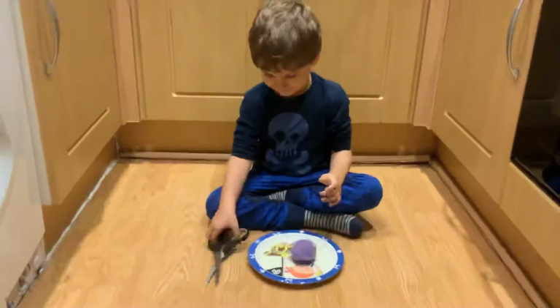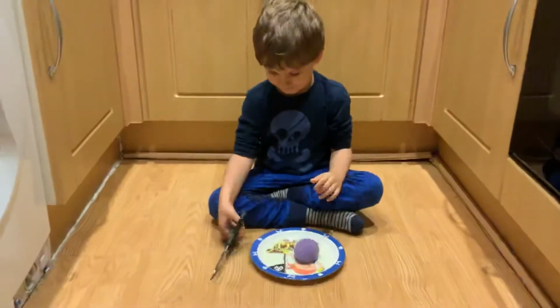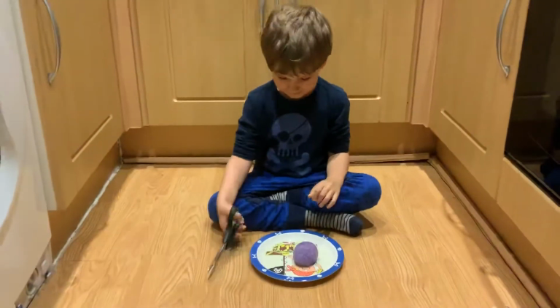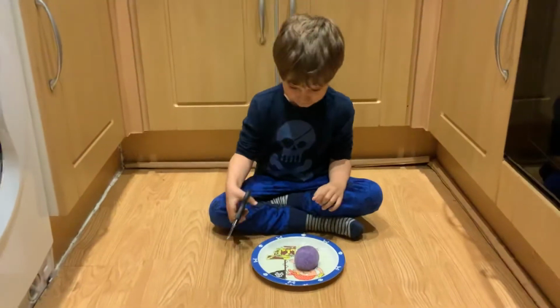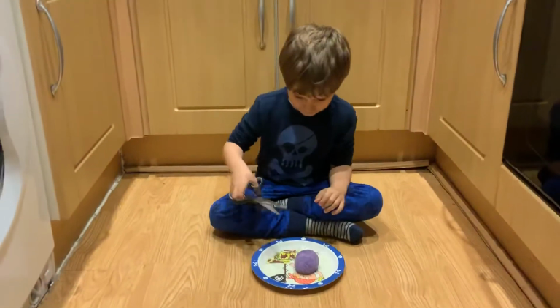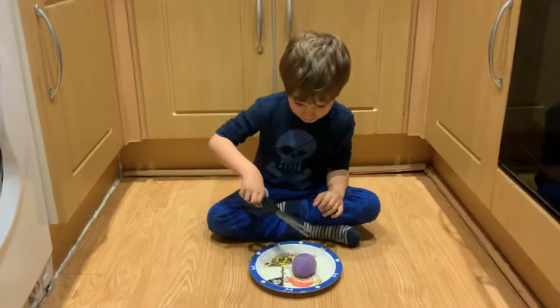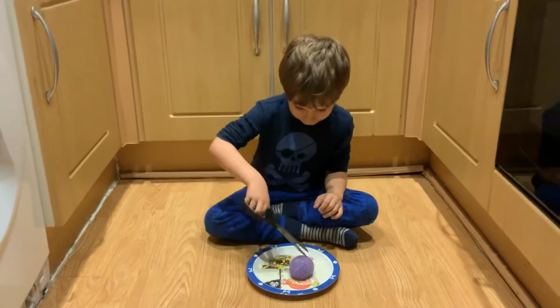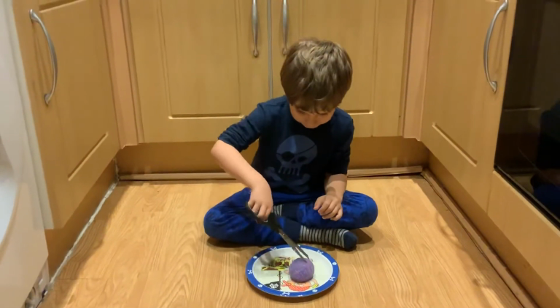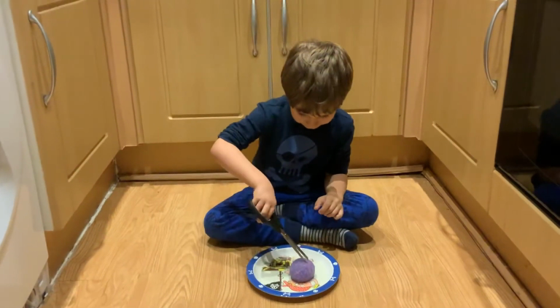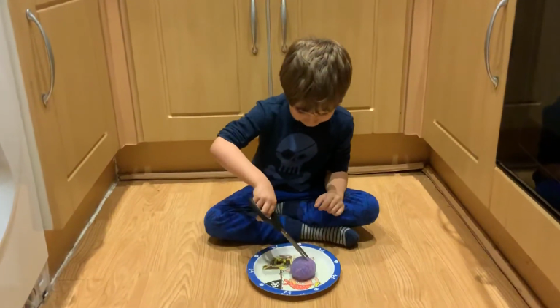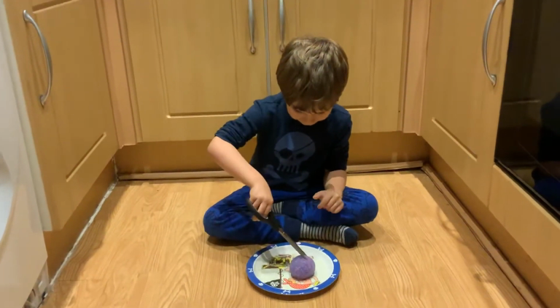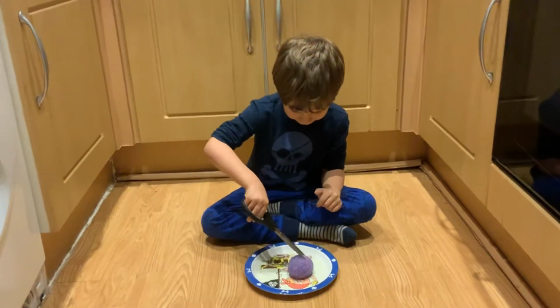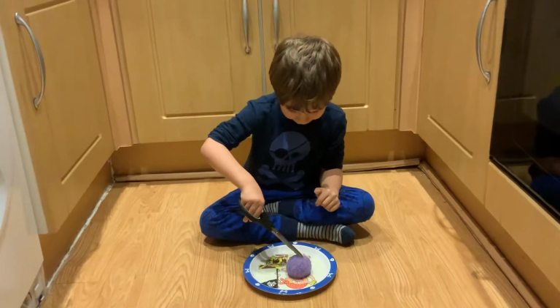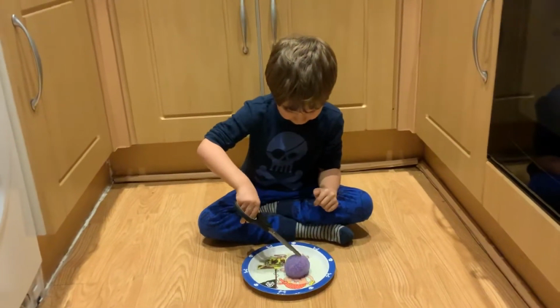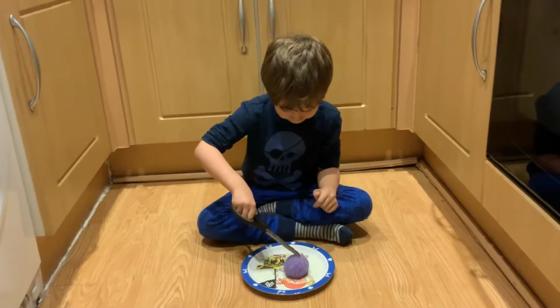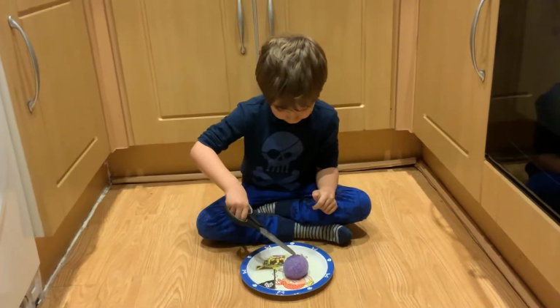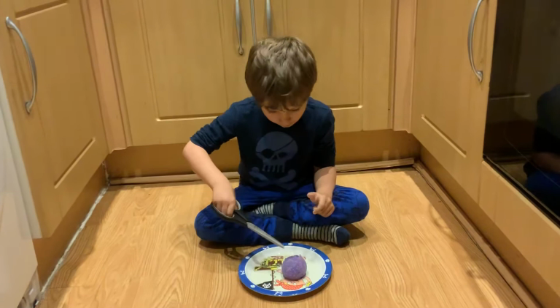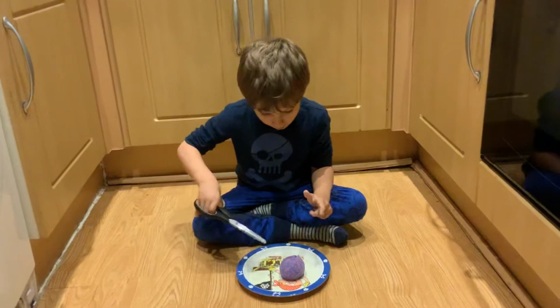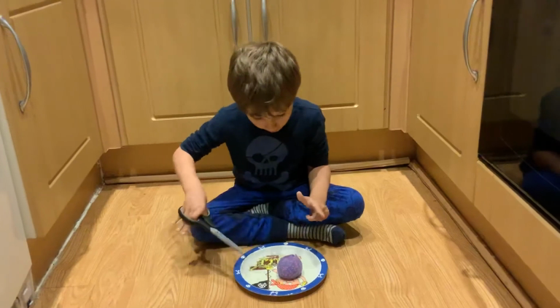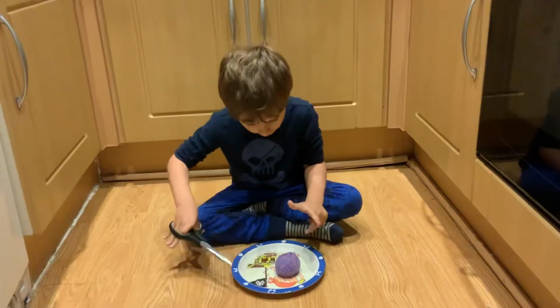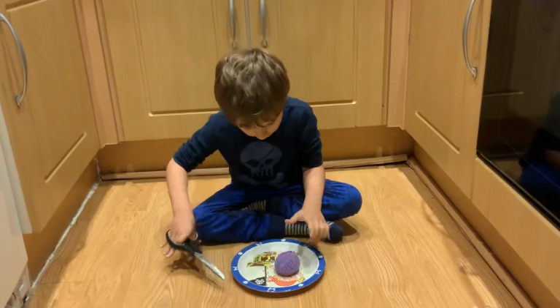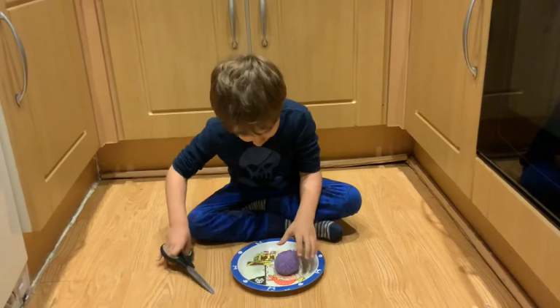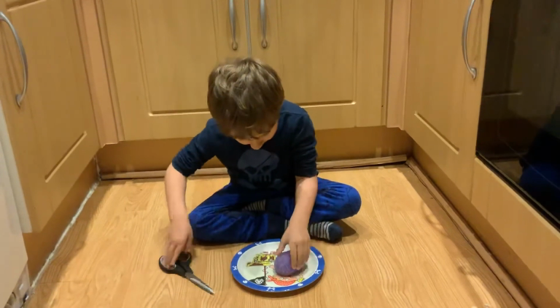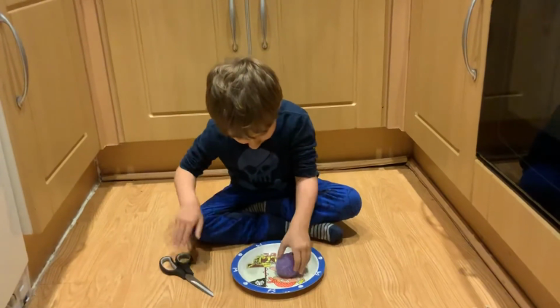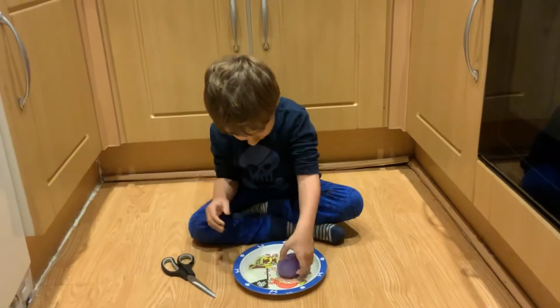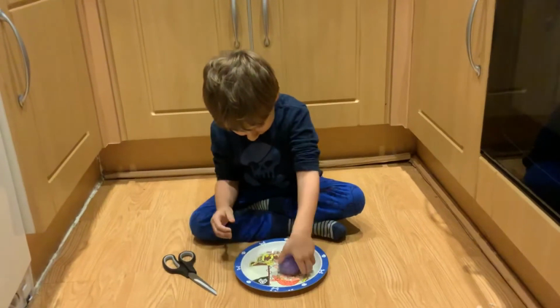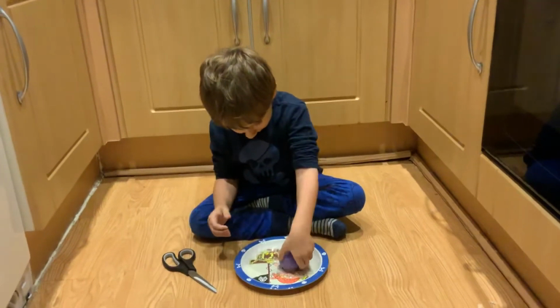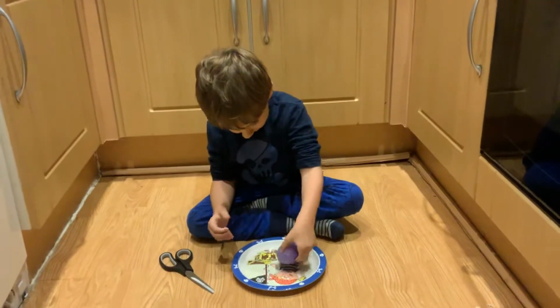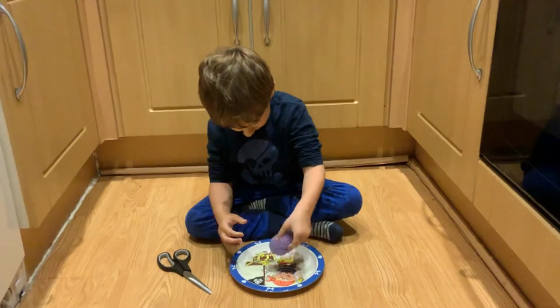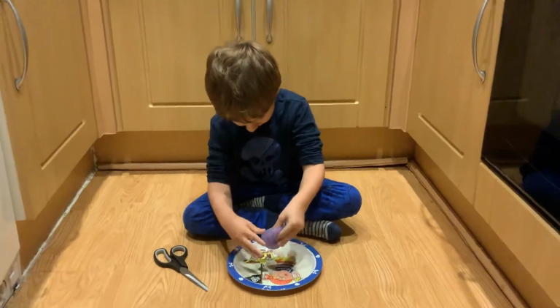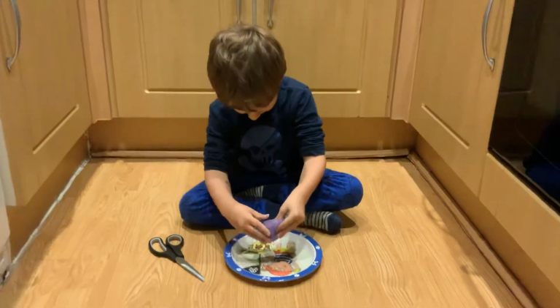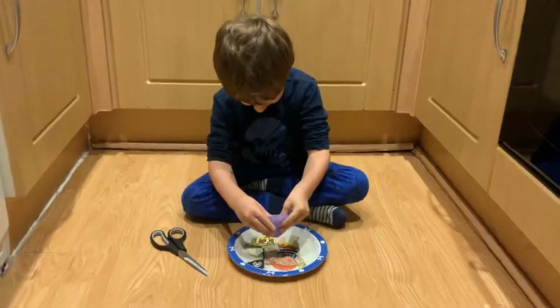Okay, go, cut it, cut it. It's got a little bit of a hole in it, so I said he can cut it. Okay, squeeze it out onto the plate.